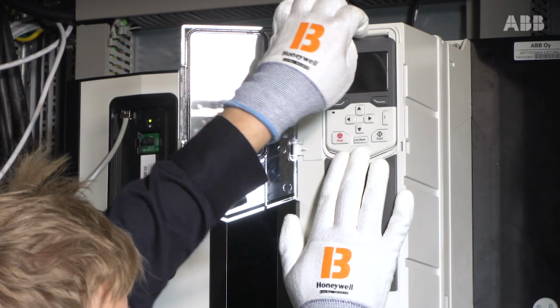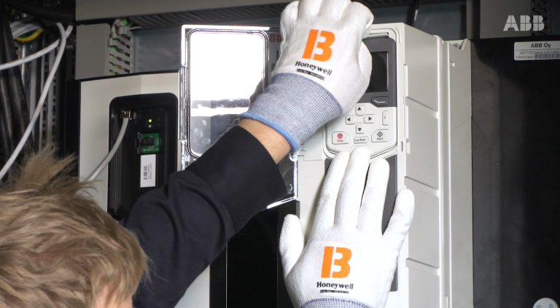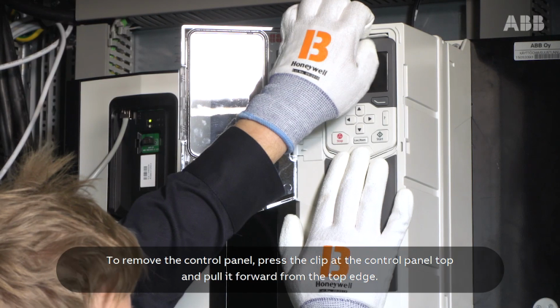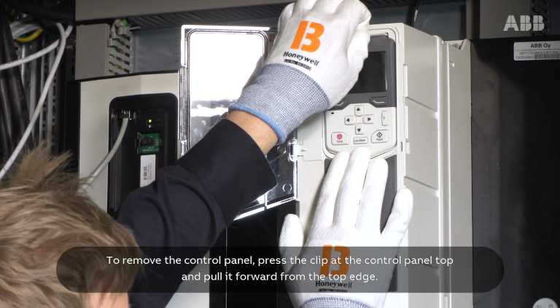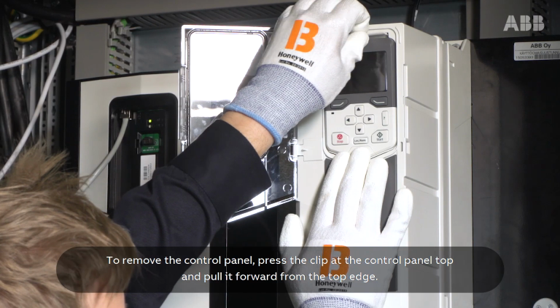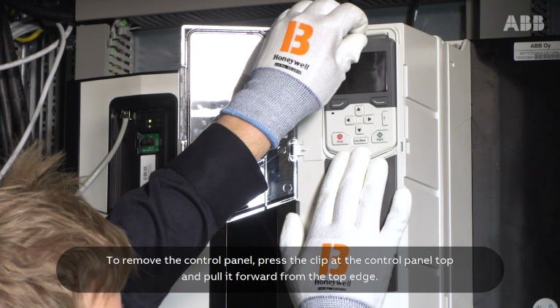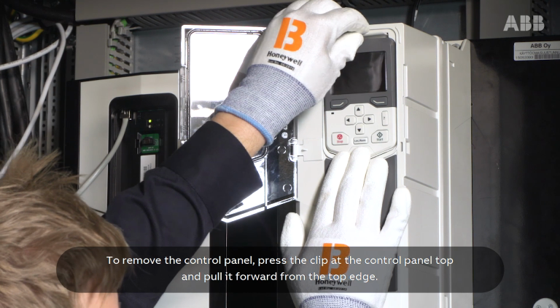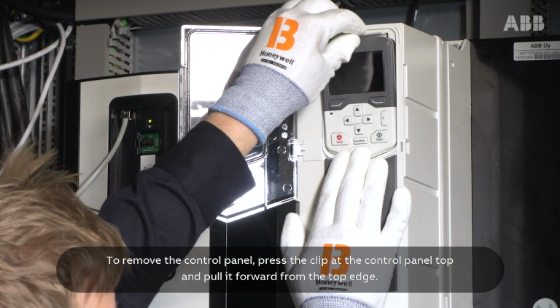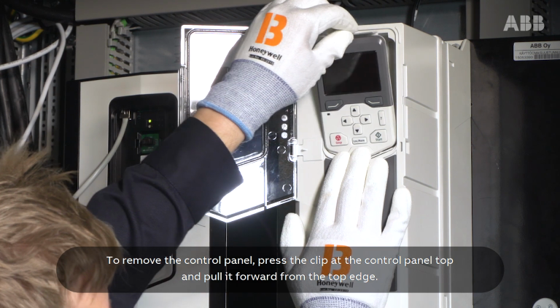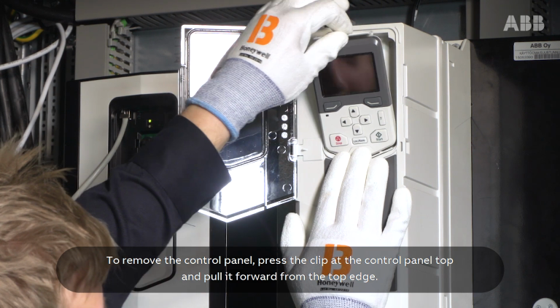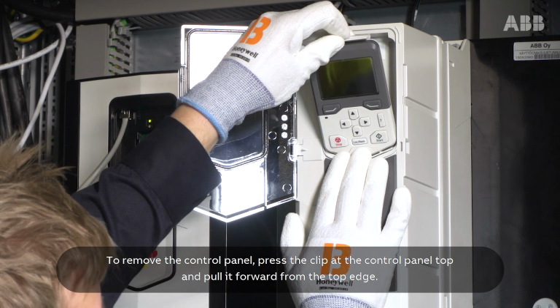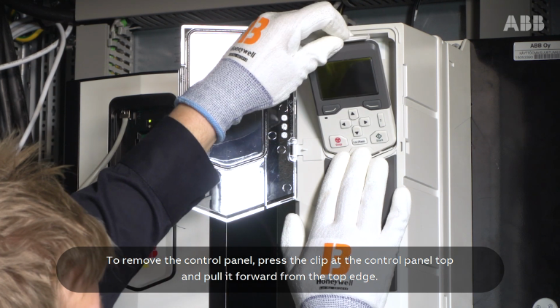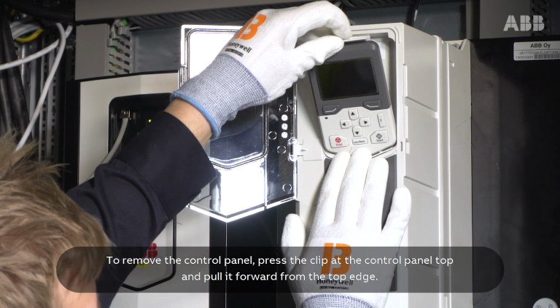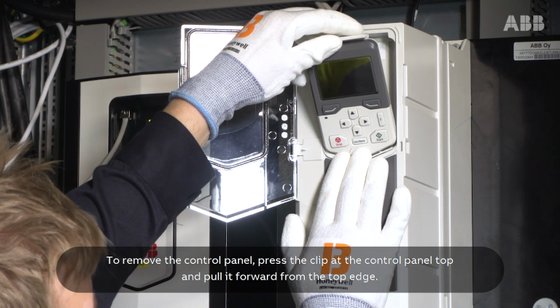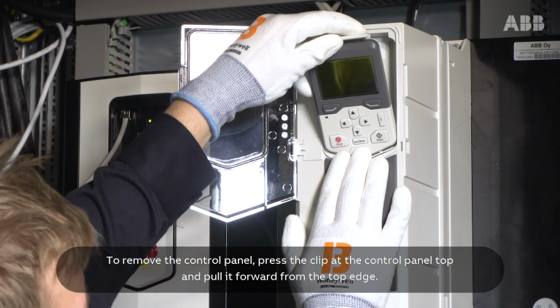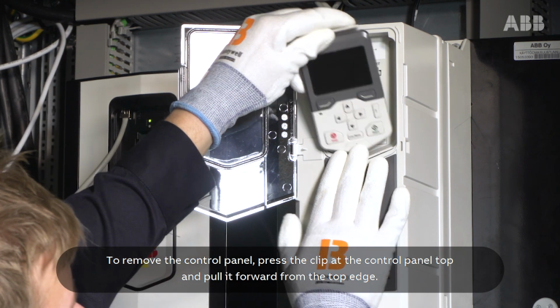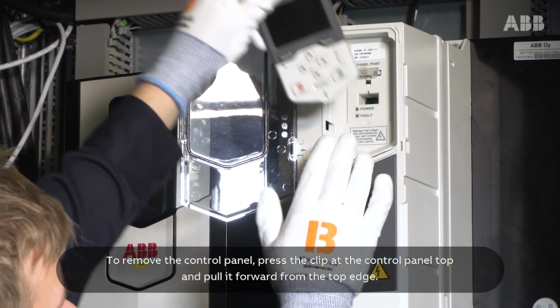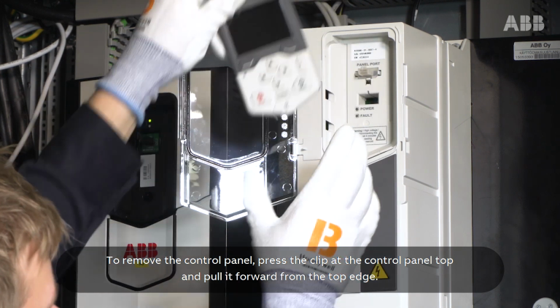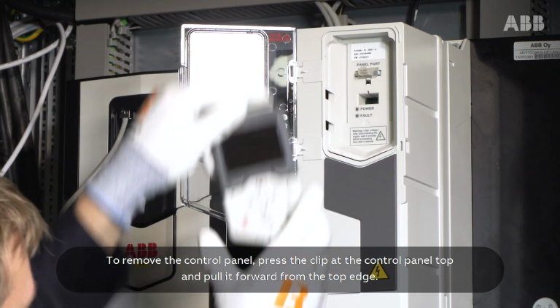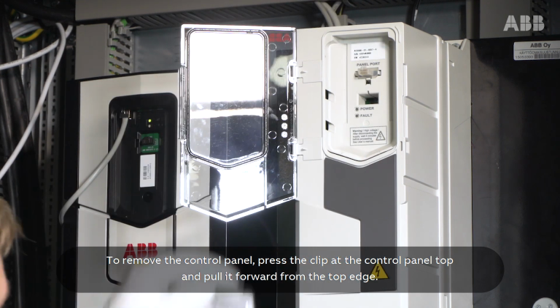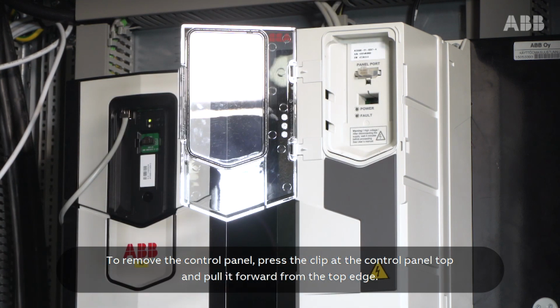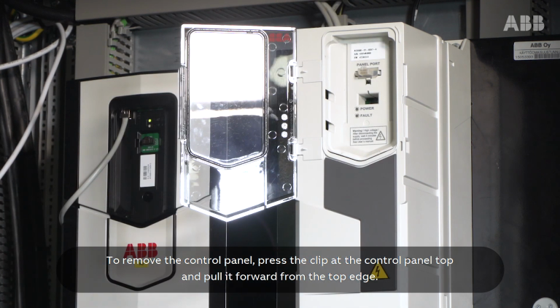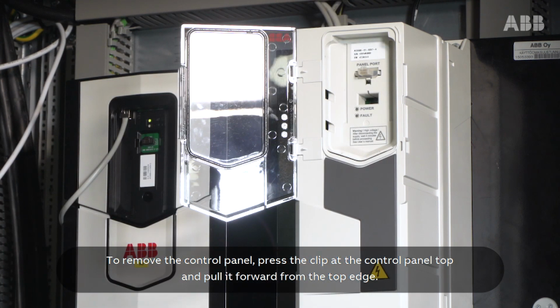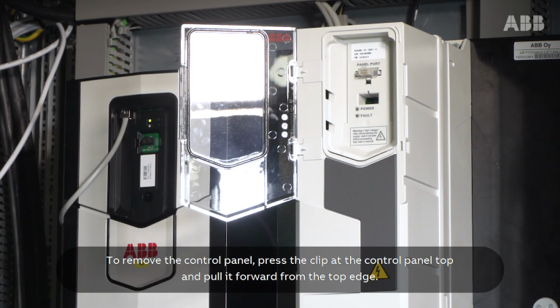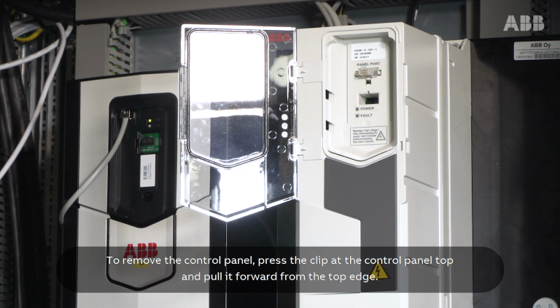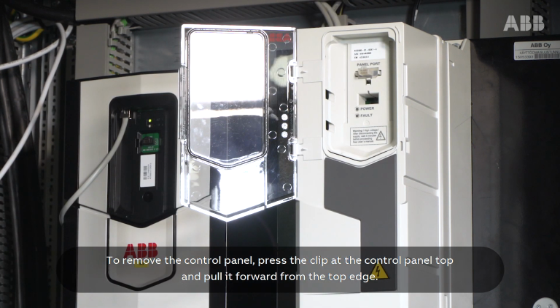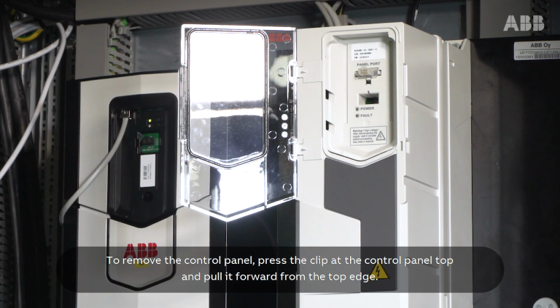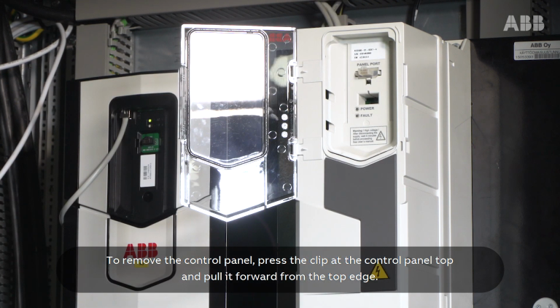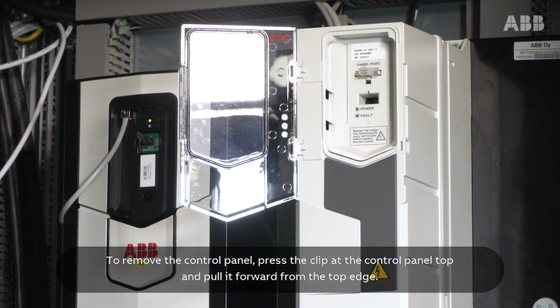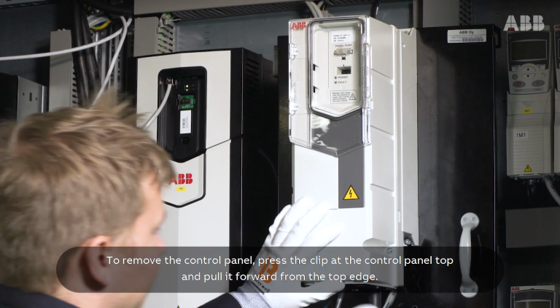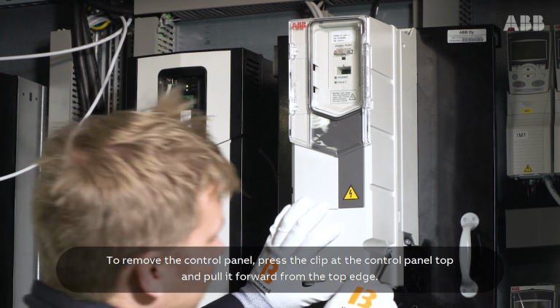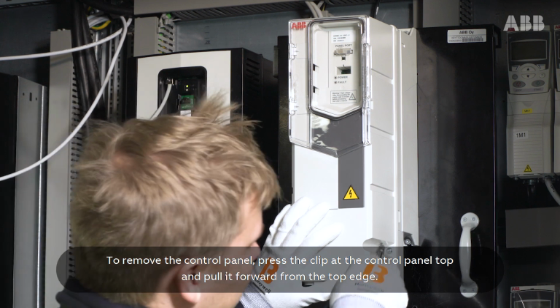To remove the control panel, press the clip at the control panel top and pull it forward from the top edge.